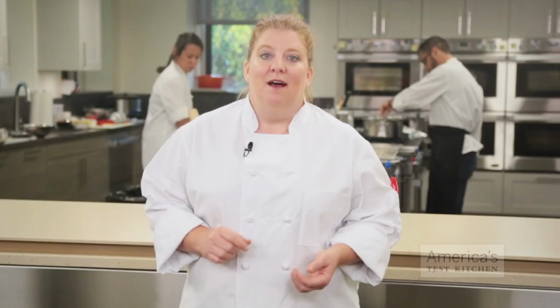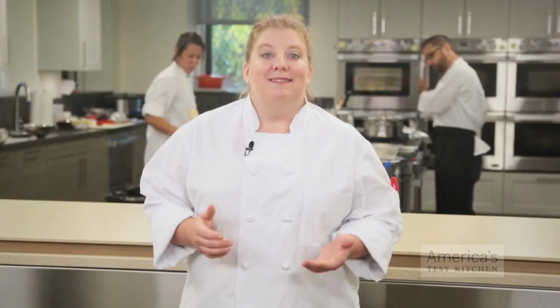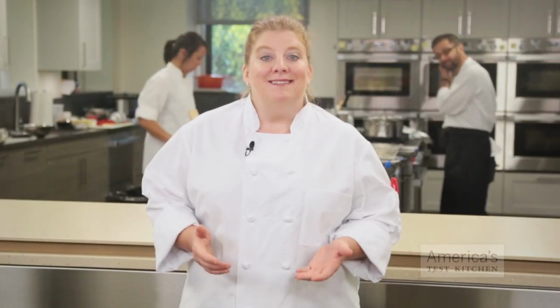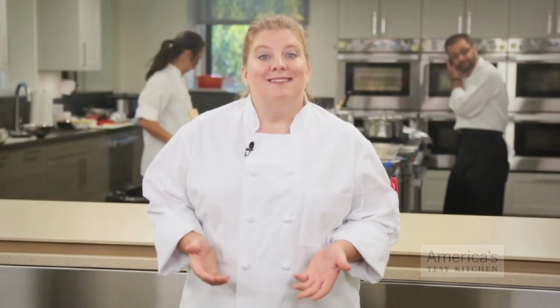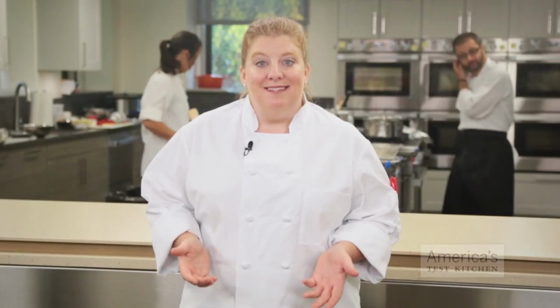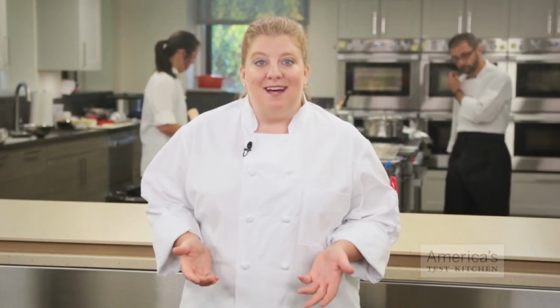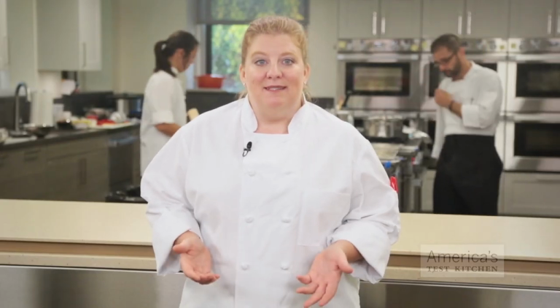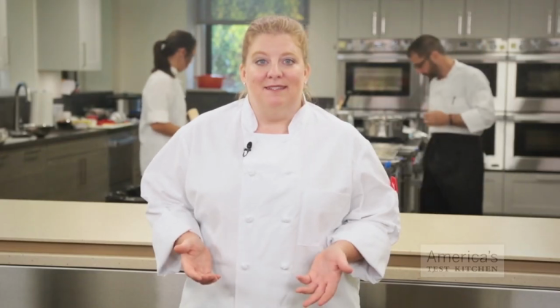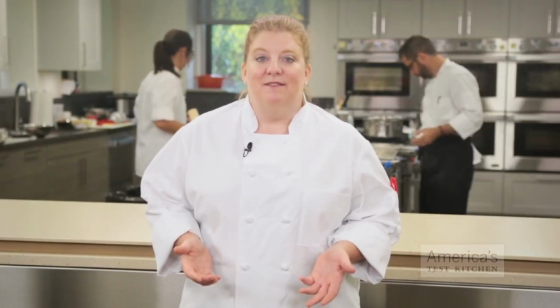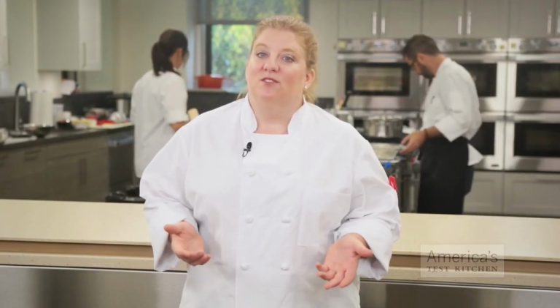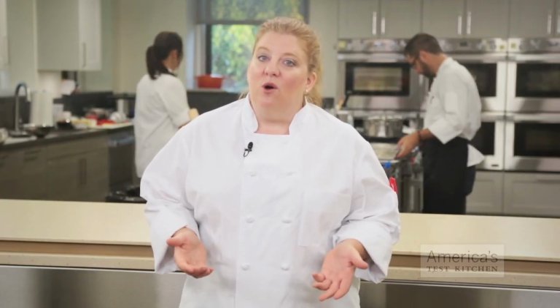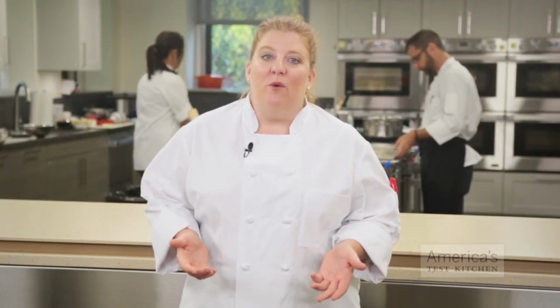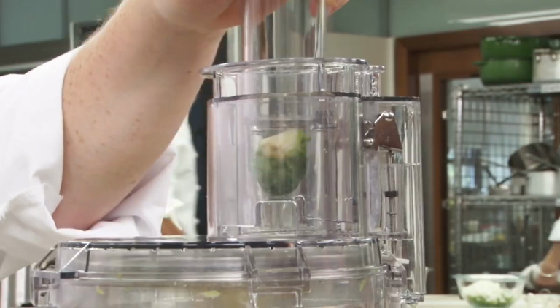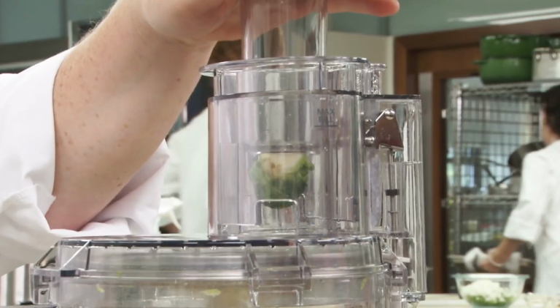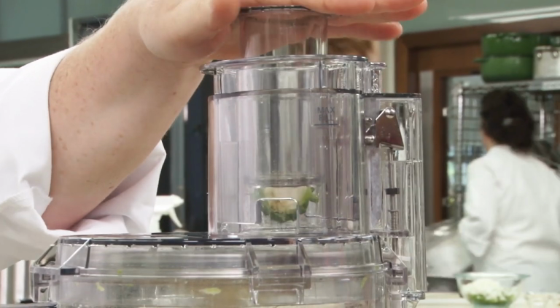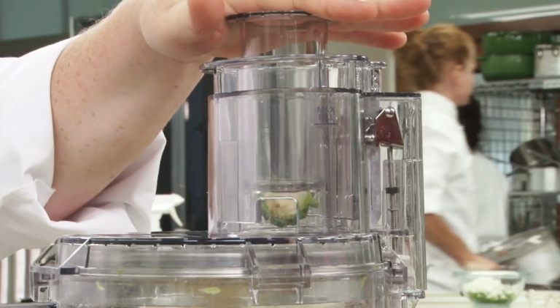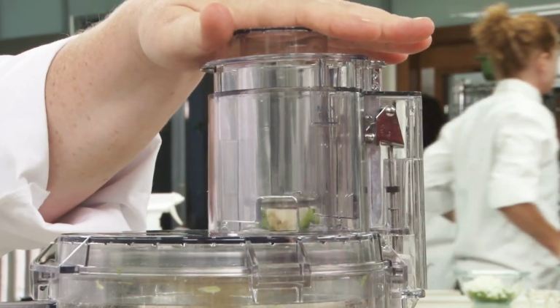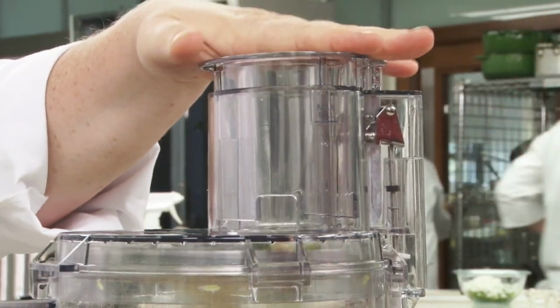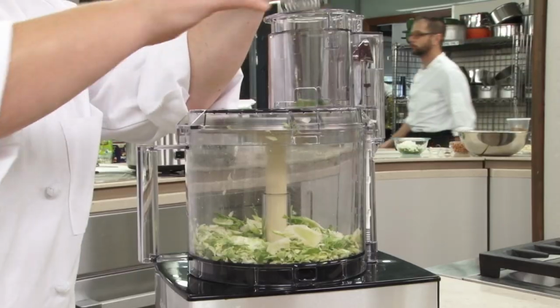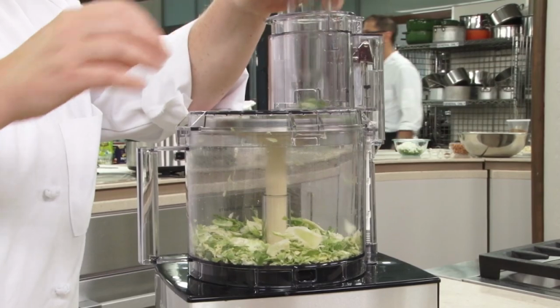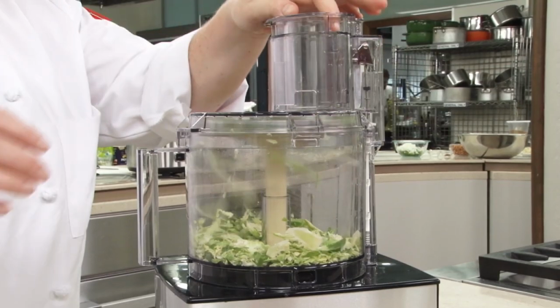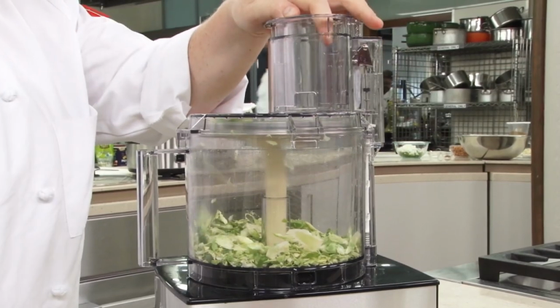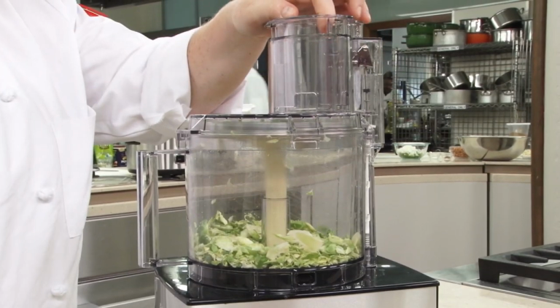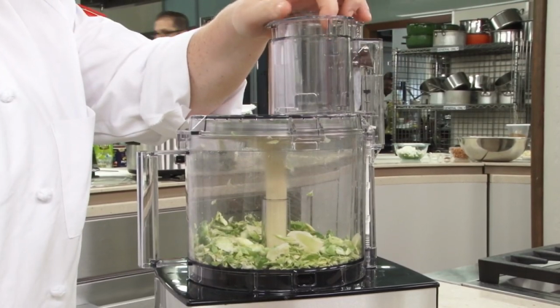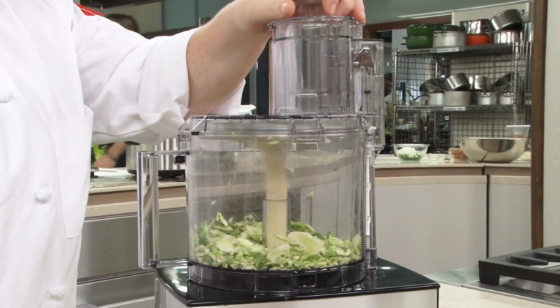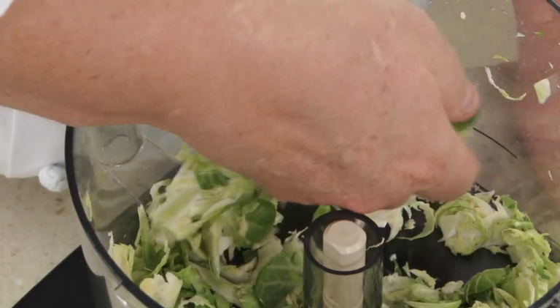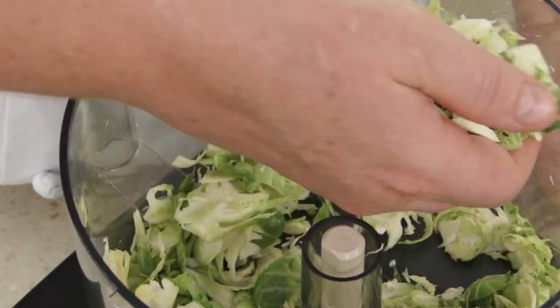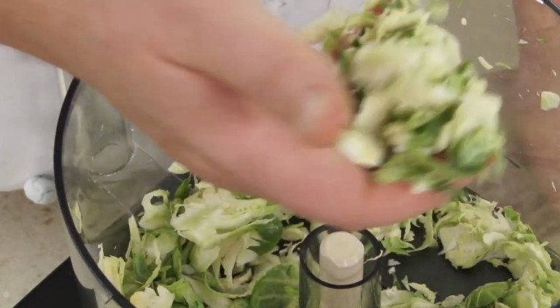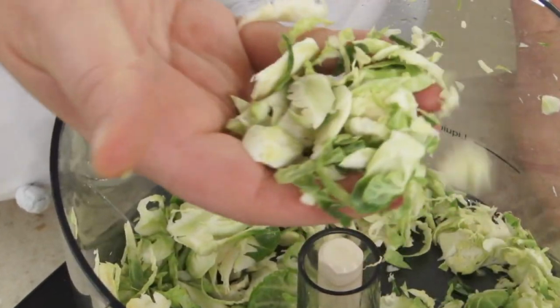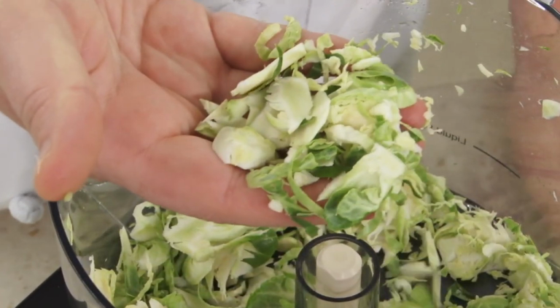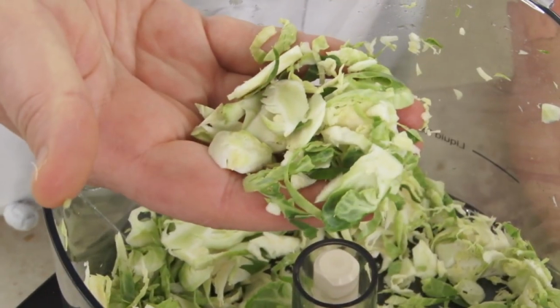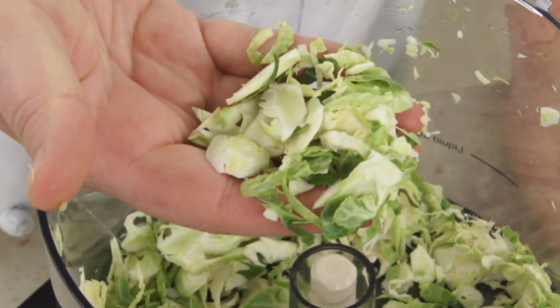Since this is time intensive and slow going if you don't have strong knife skills, you can also use a food processor with a slicing blade.